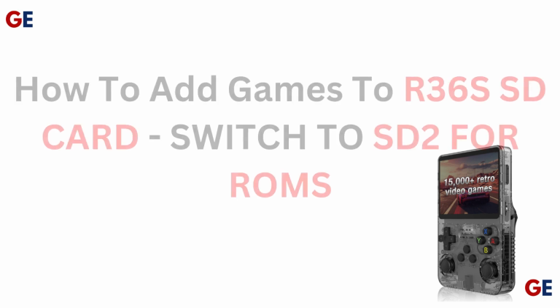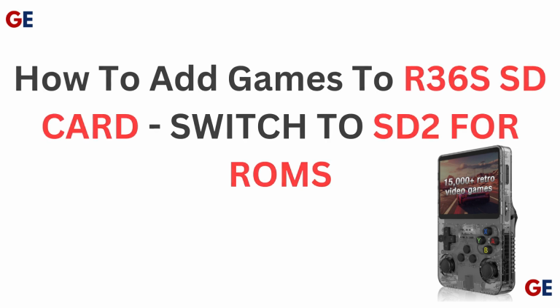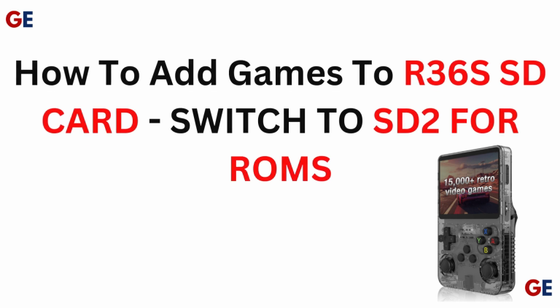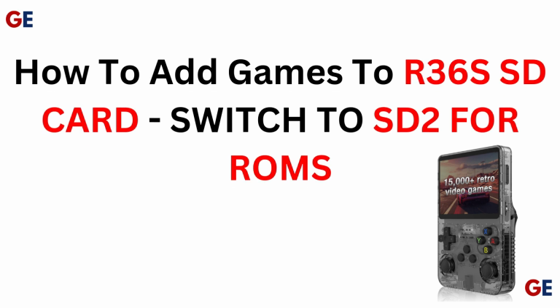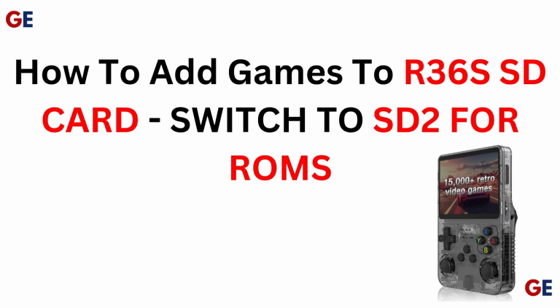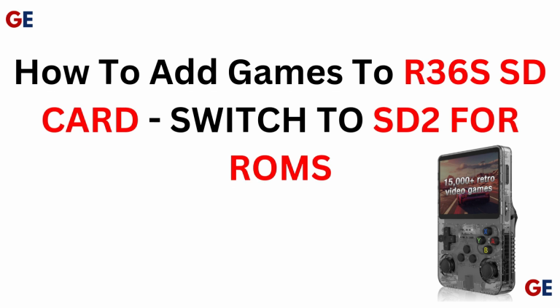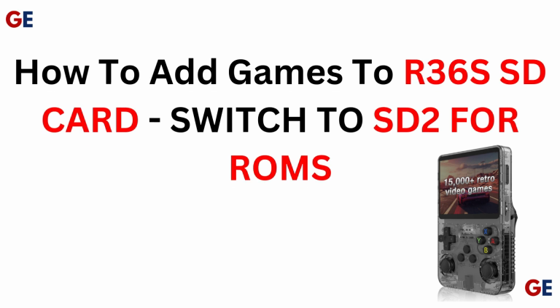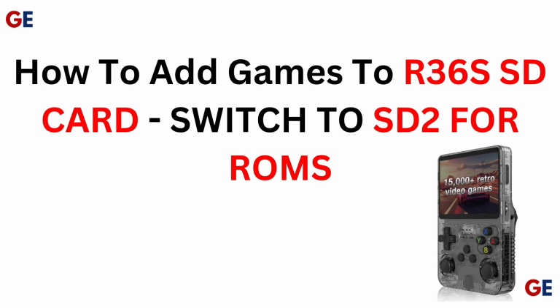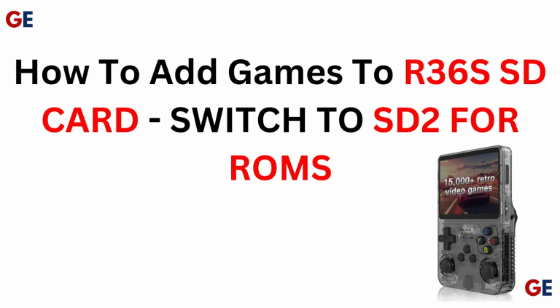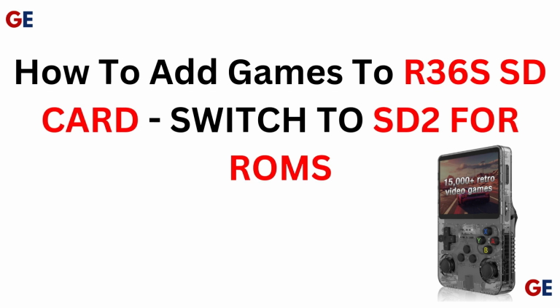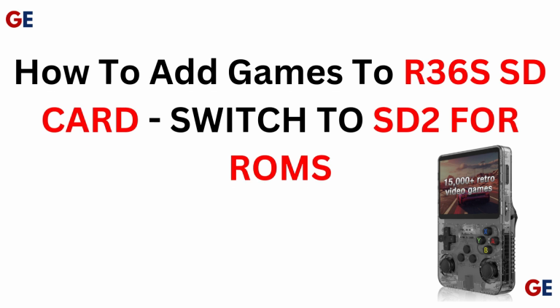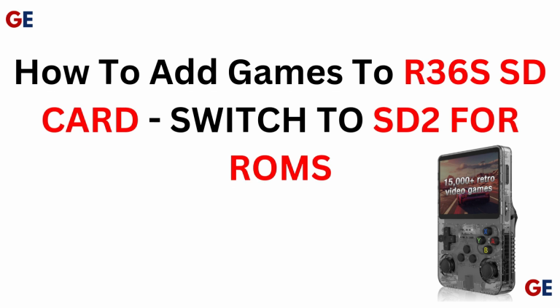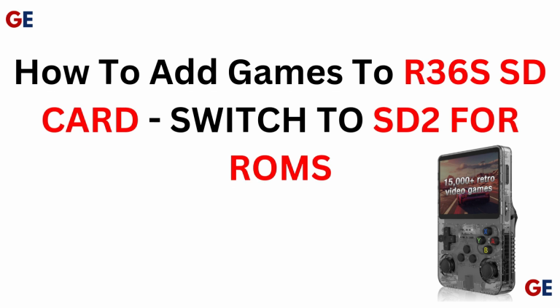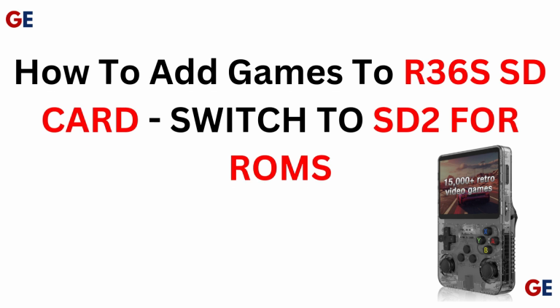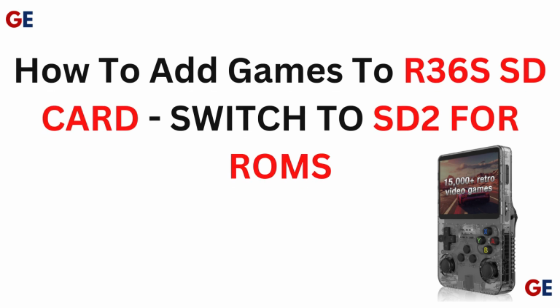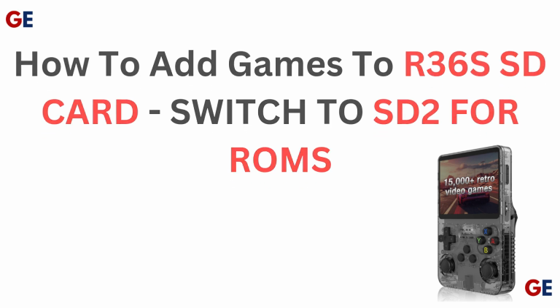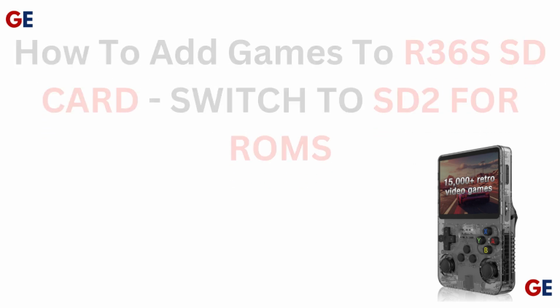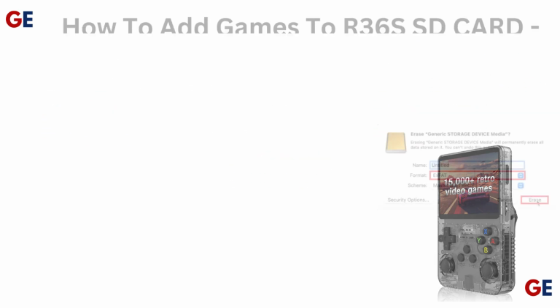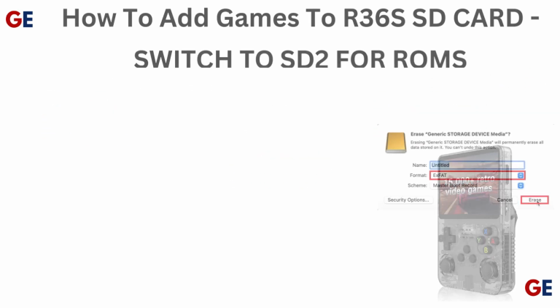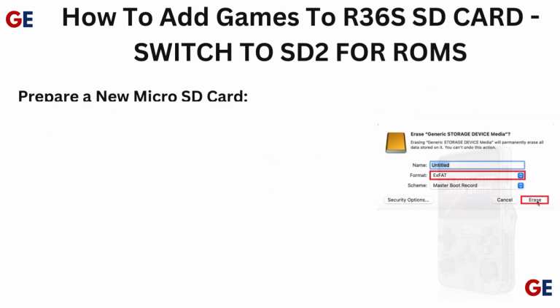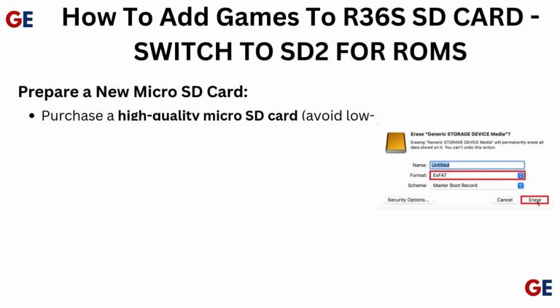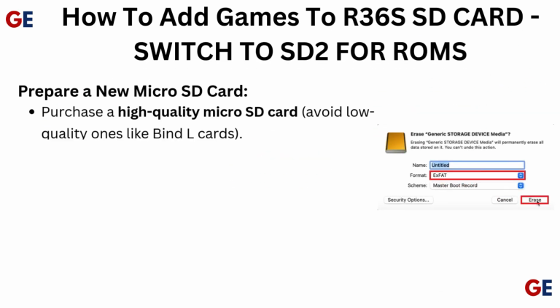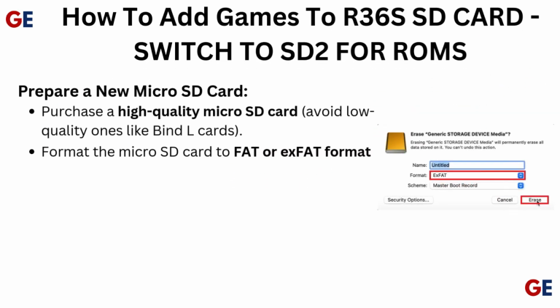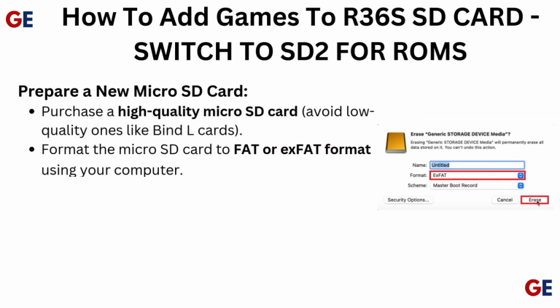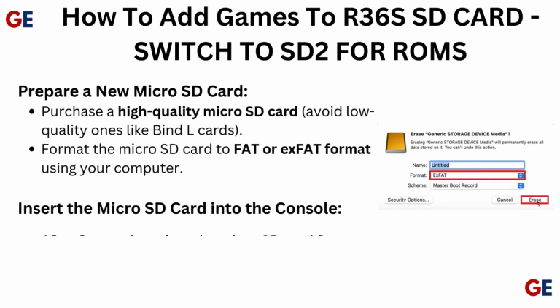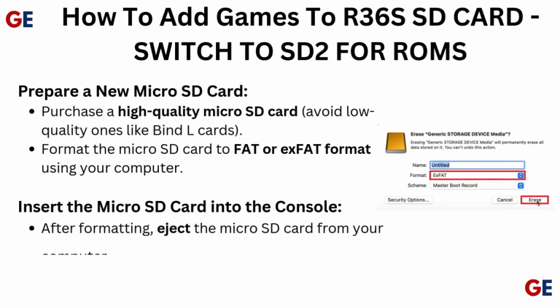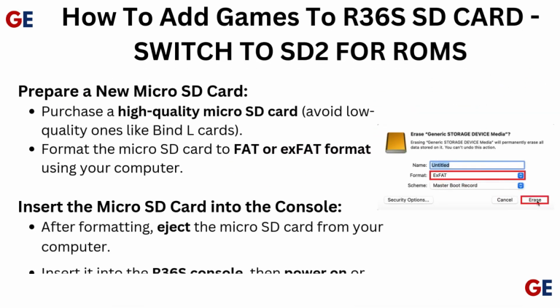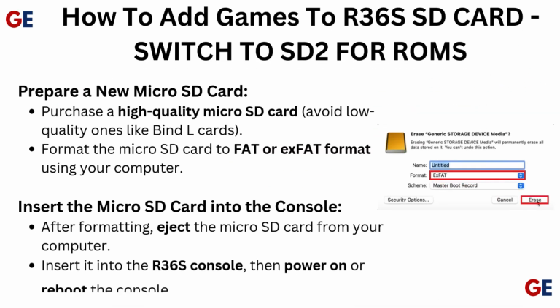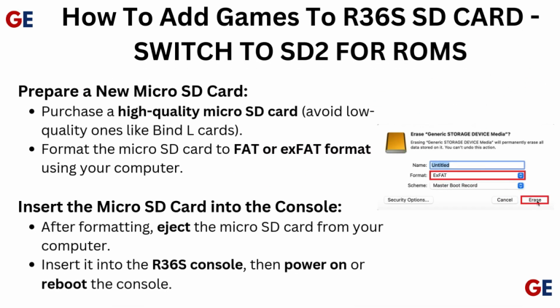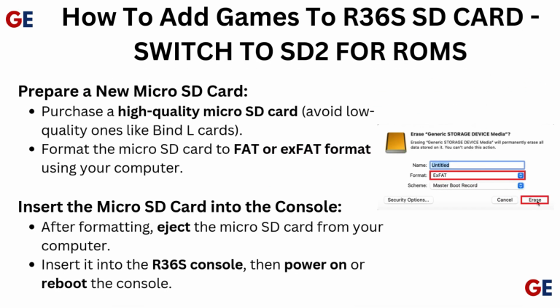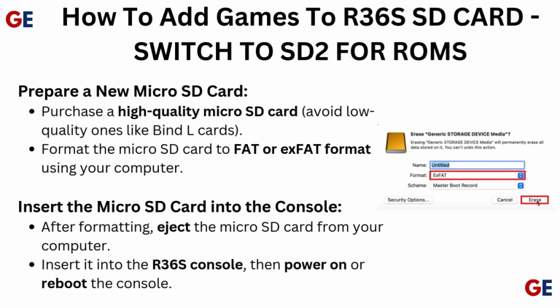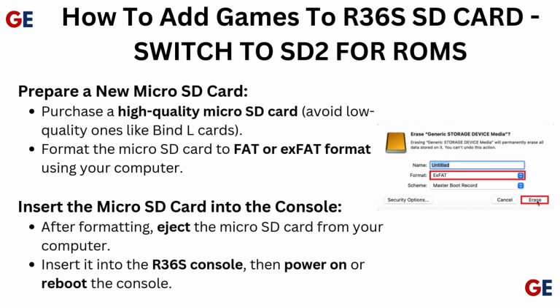How to add games to R36s SD card. Switch to SD2 for ROMs.